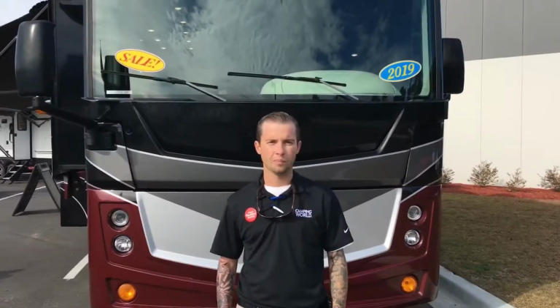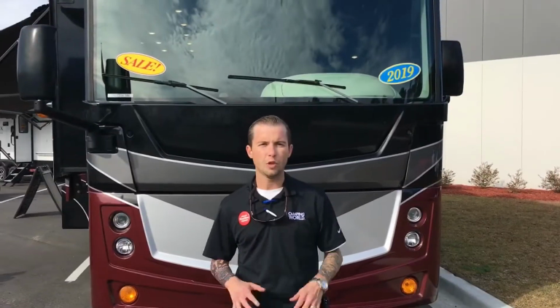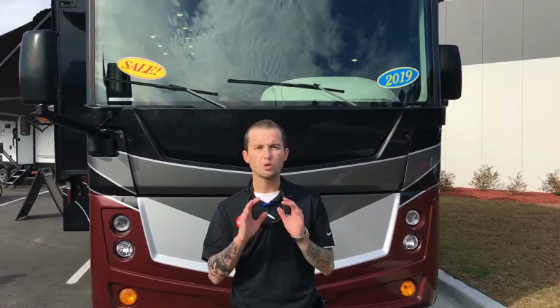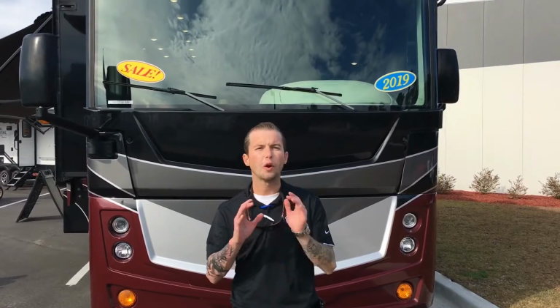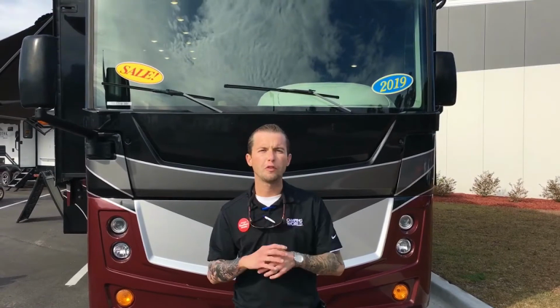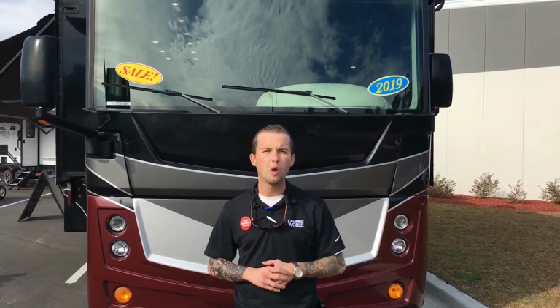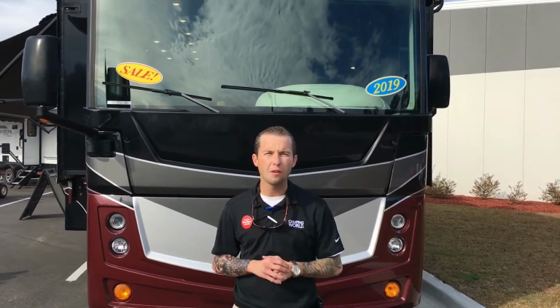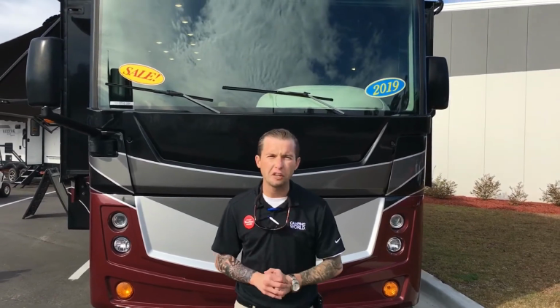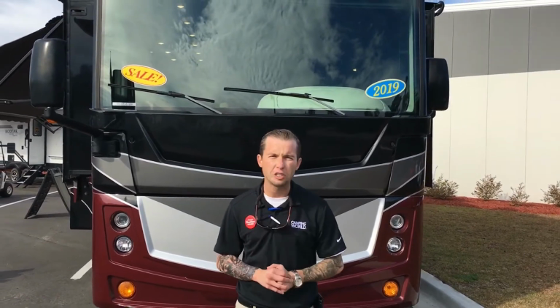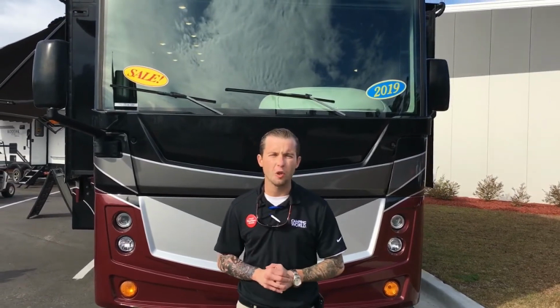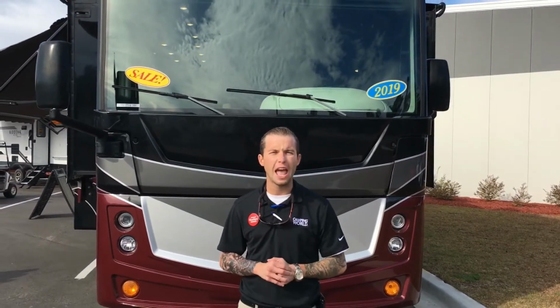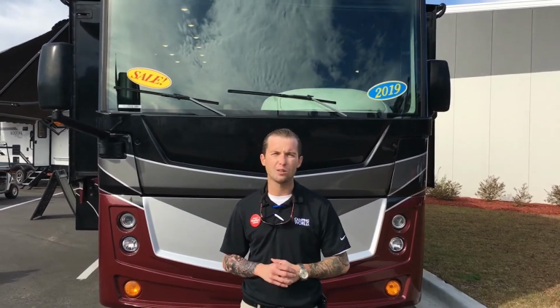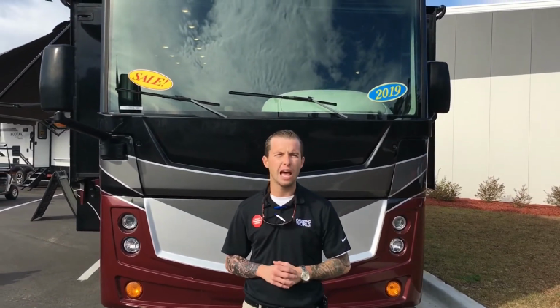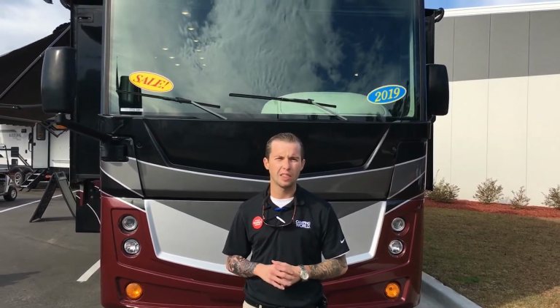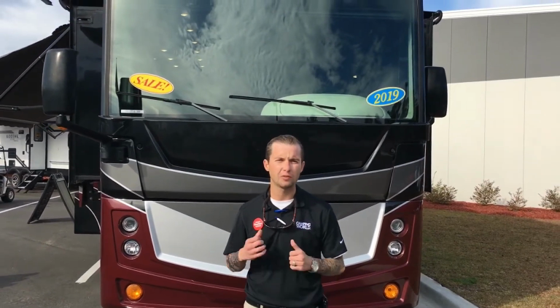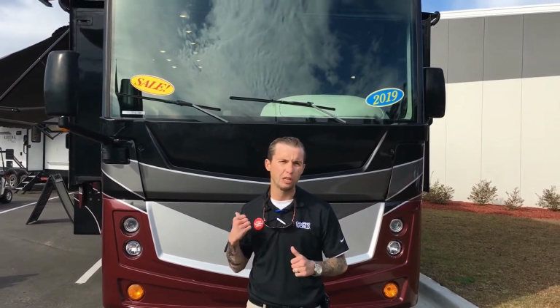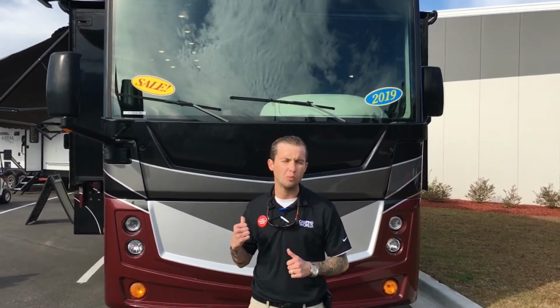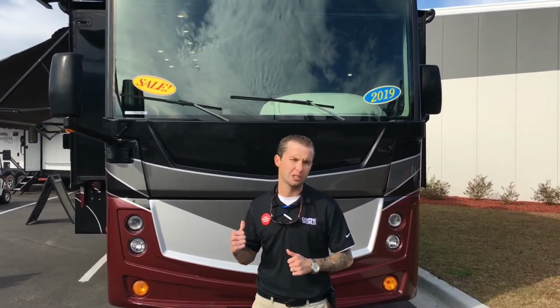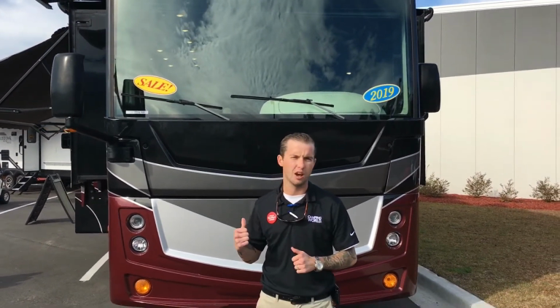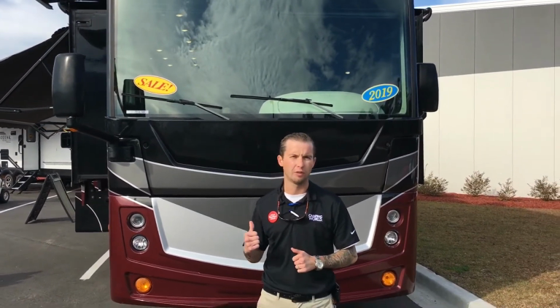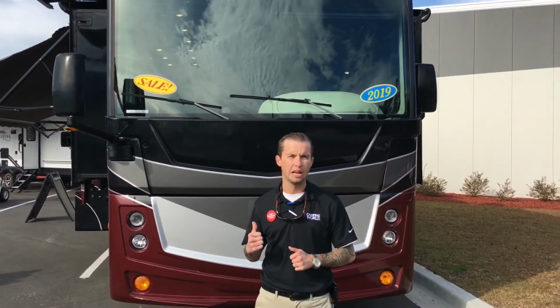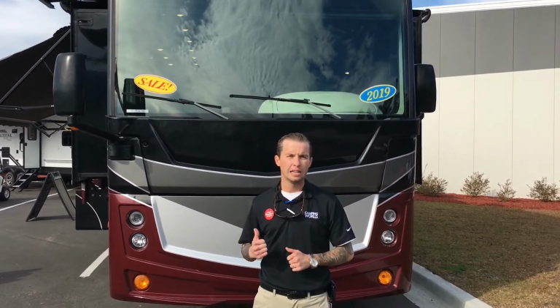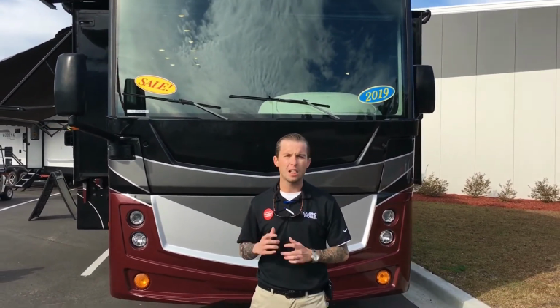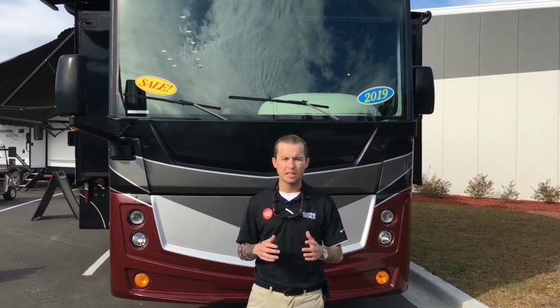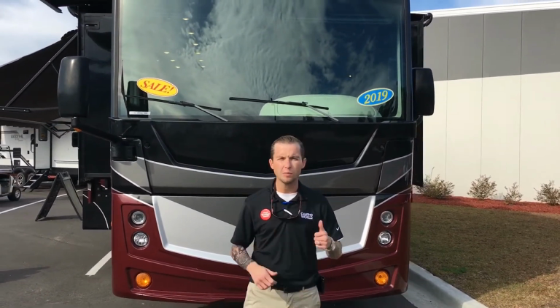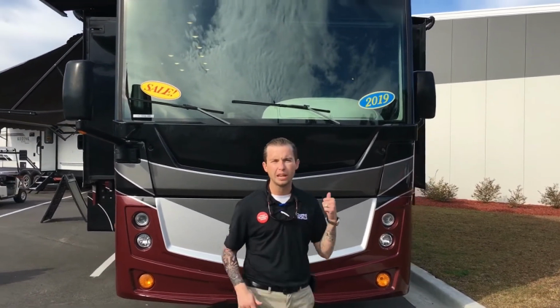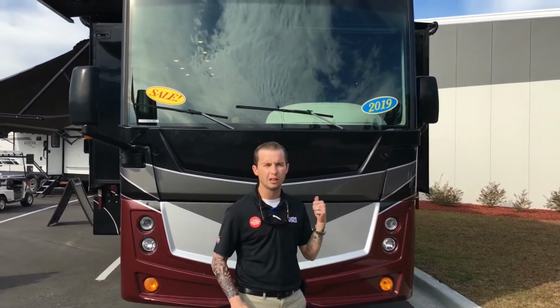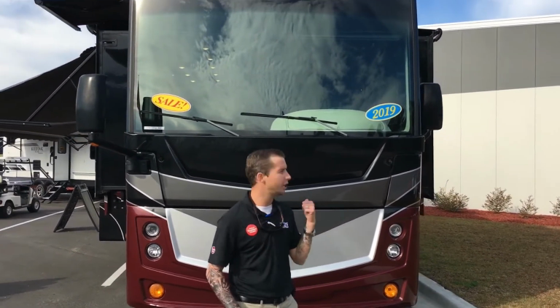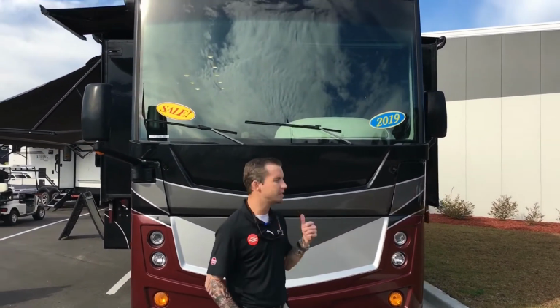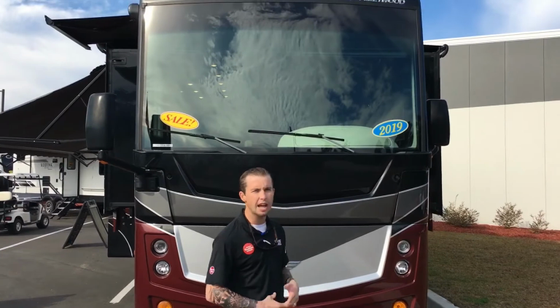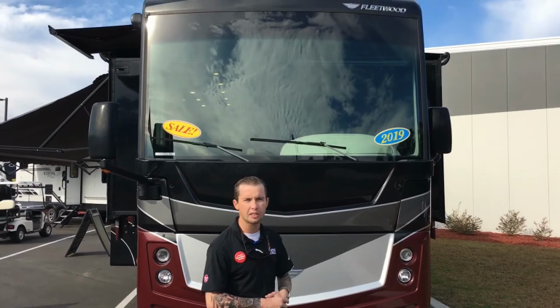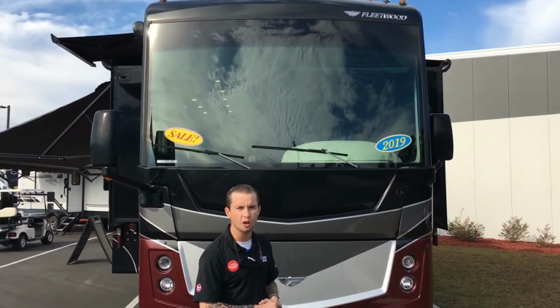Those were a few hot features on the outside of this Fleetwood Discovery. Now let's take a minute and look inside this coach.